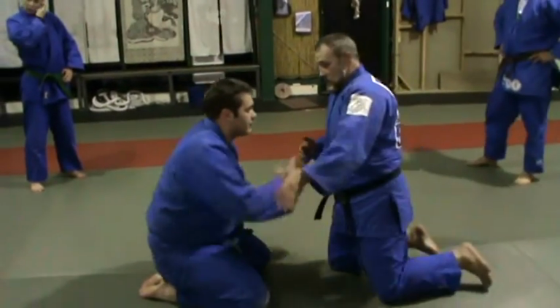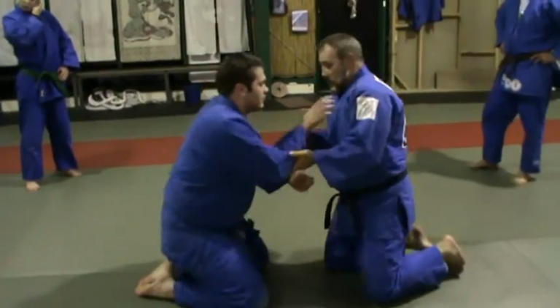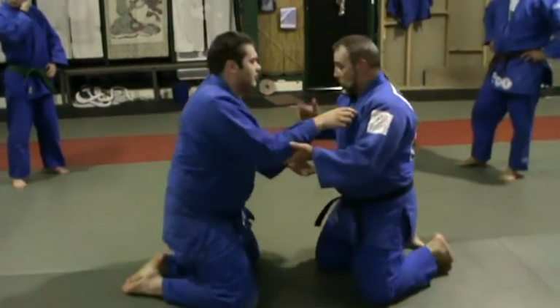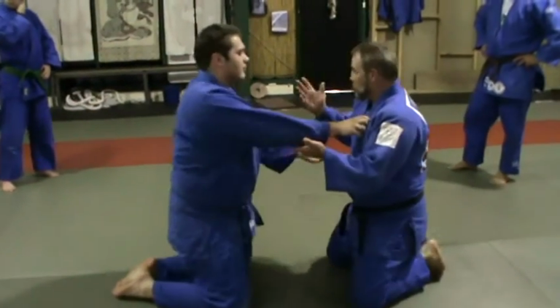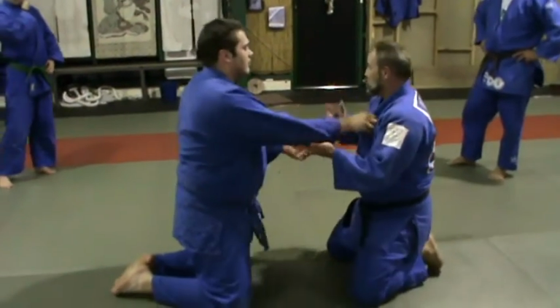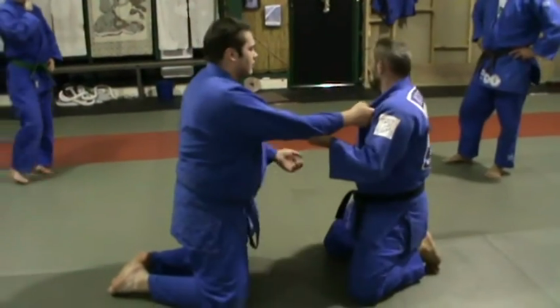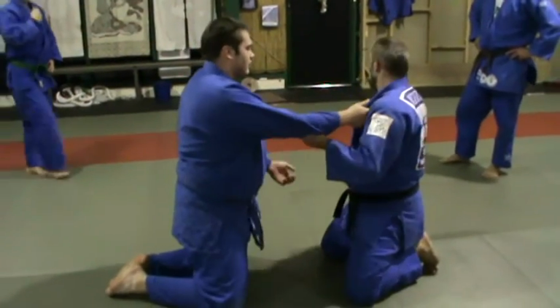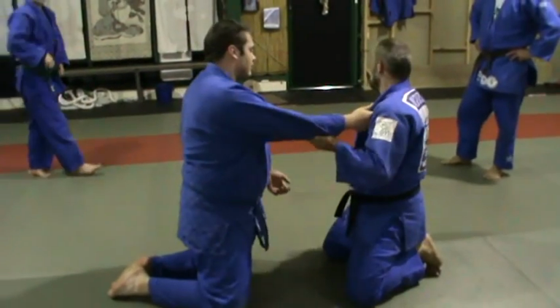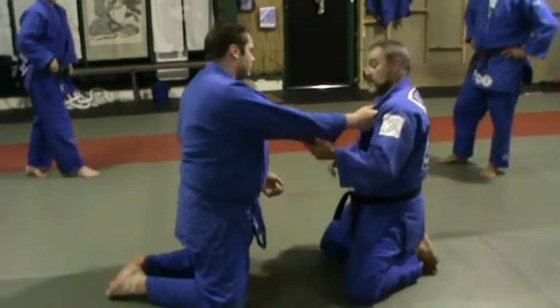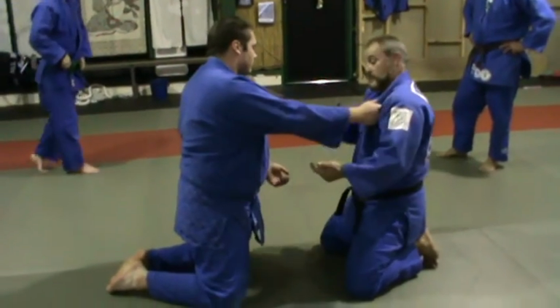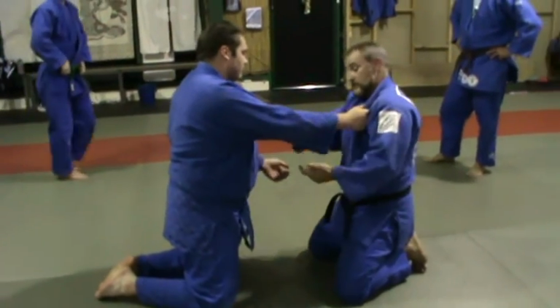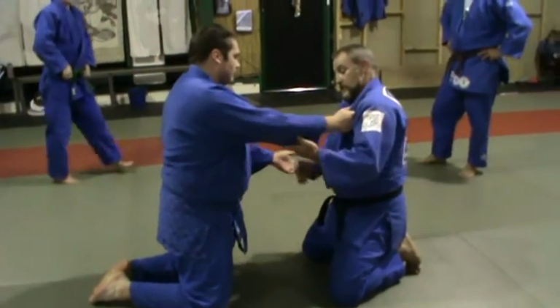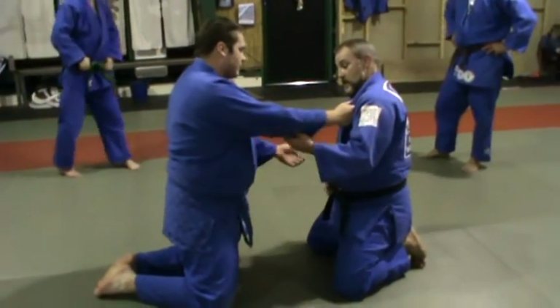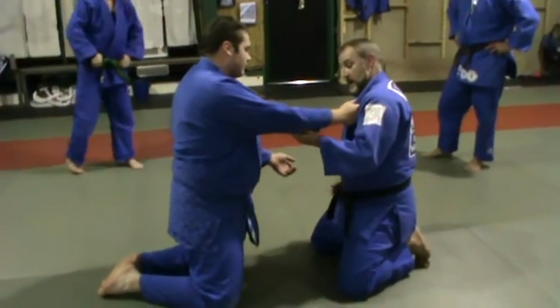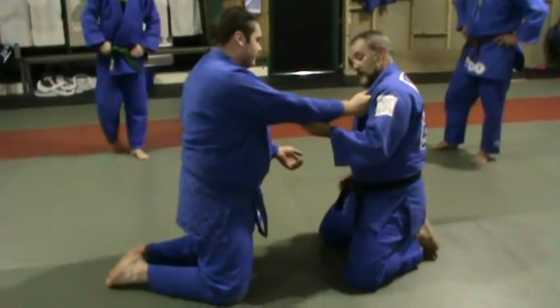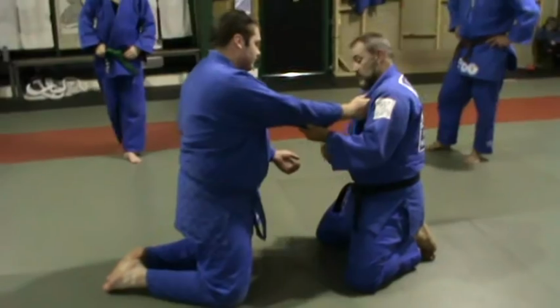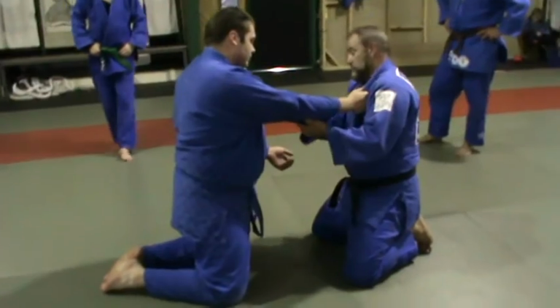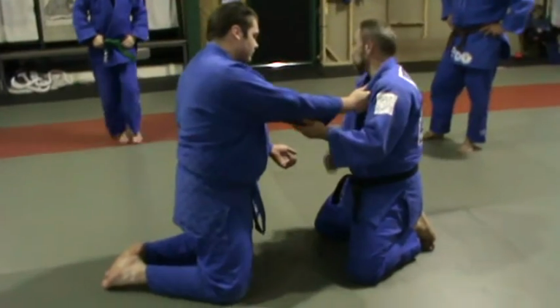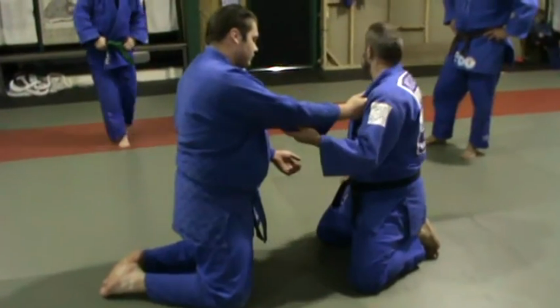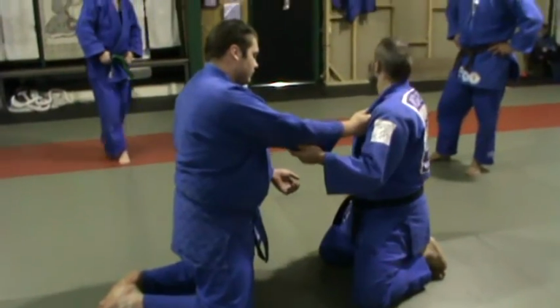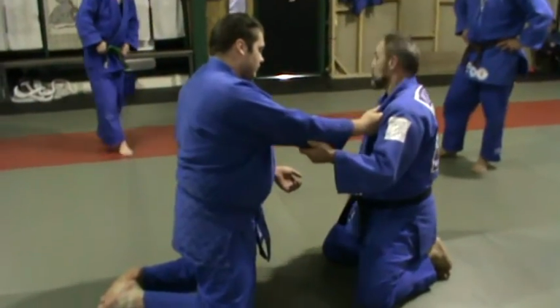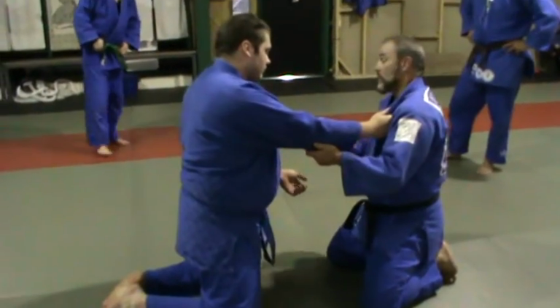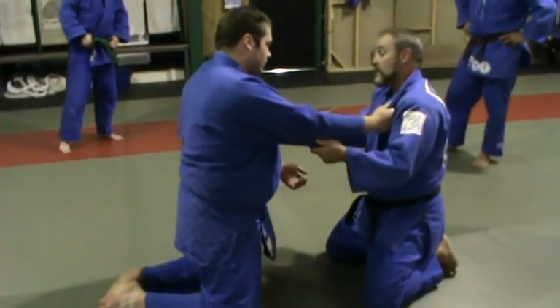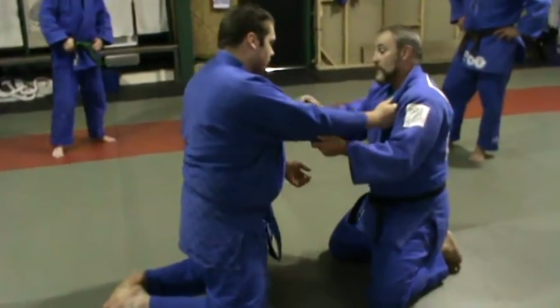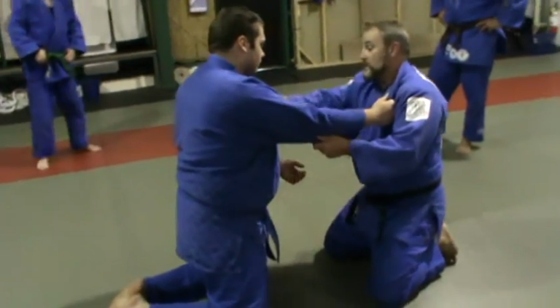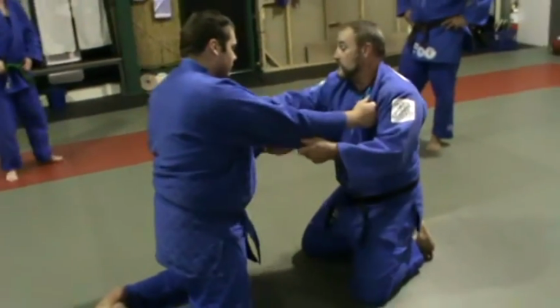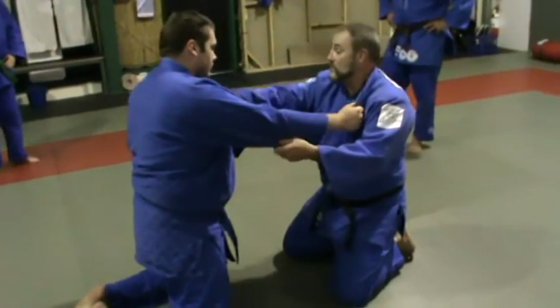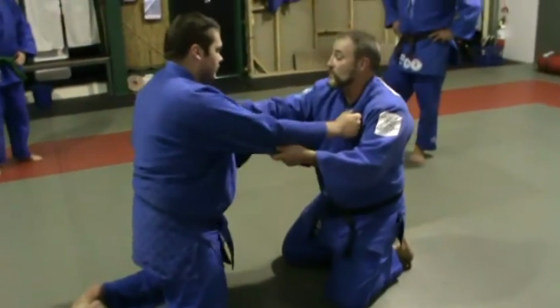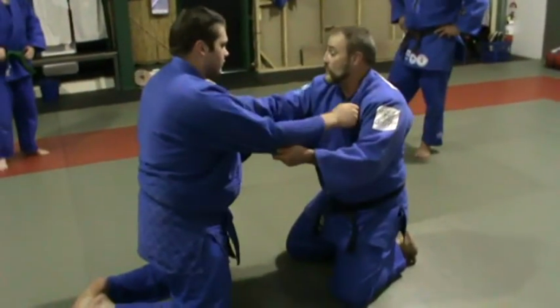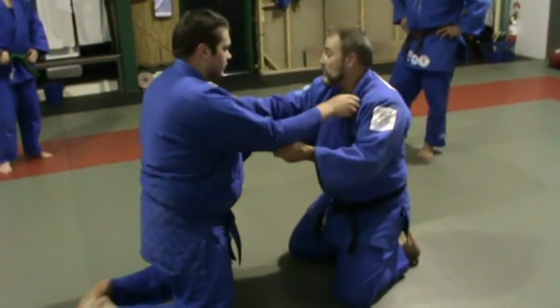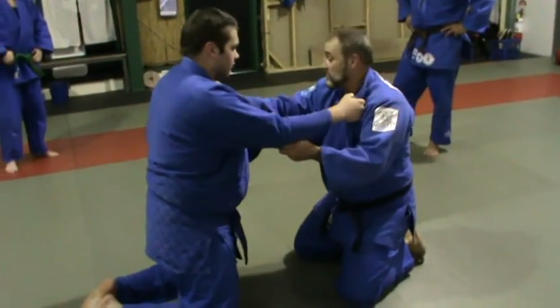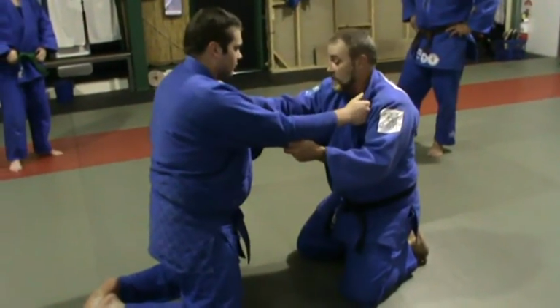Grab hold, okay. Hand on the sleeve, alright. That way so you've still got control.